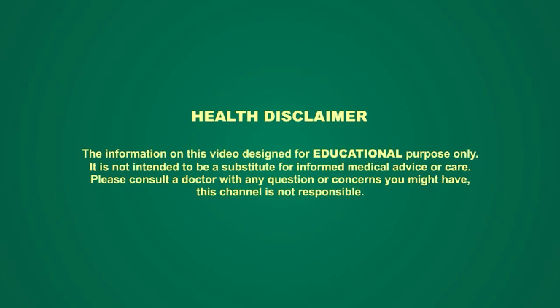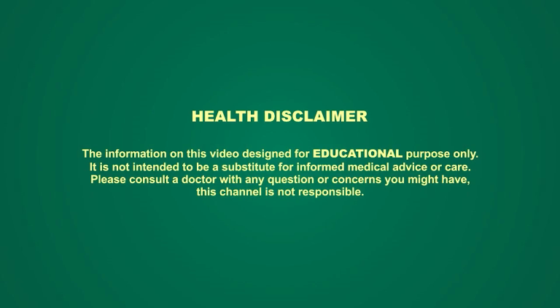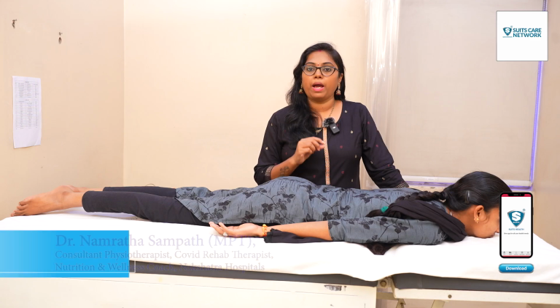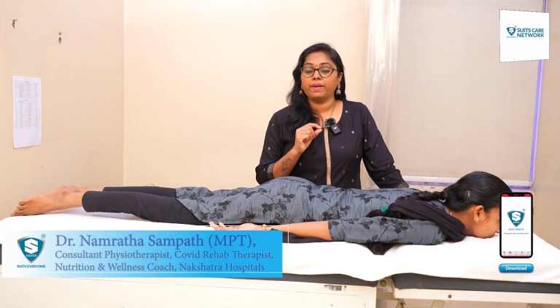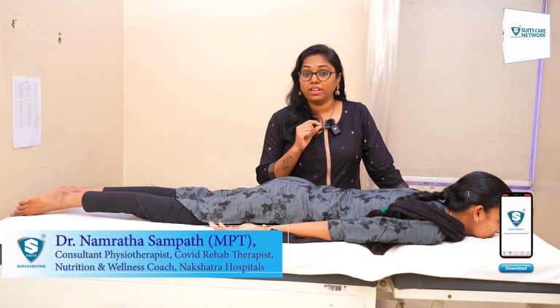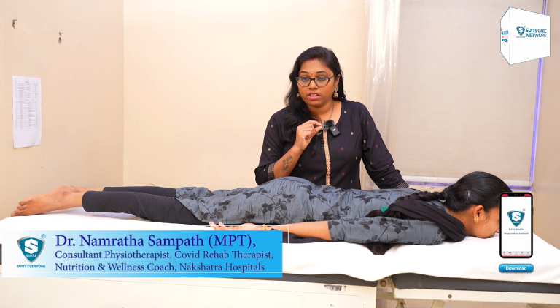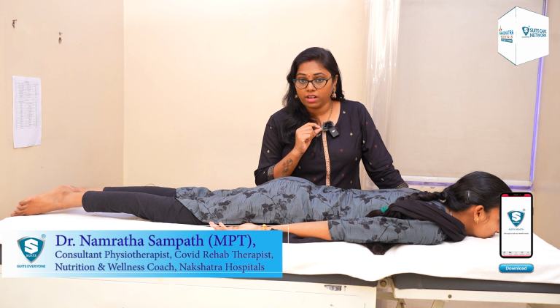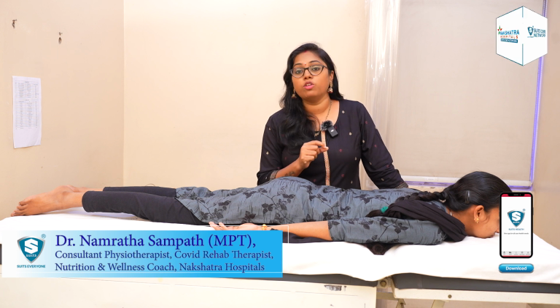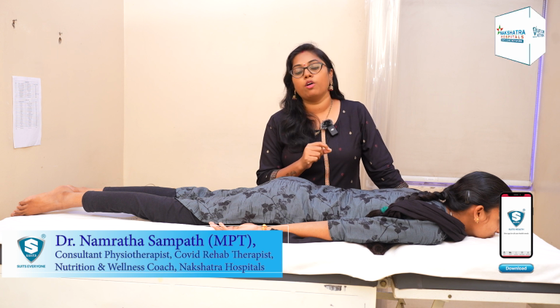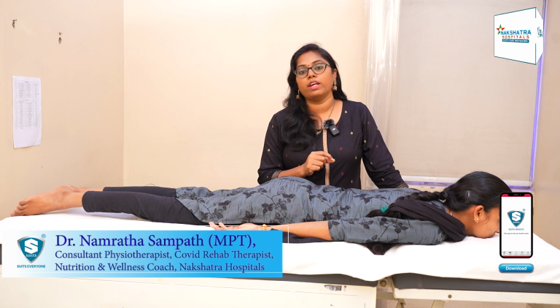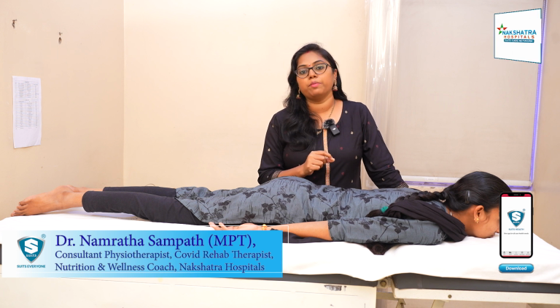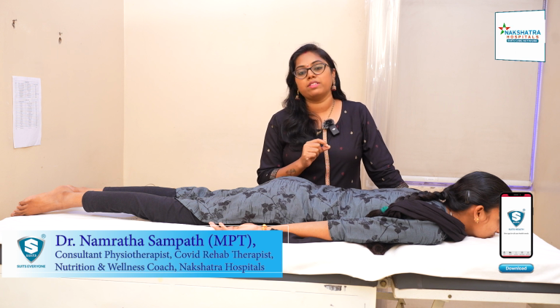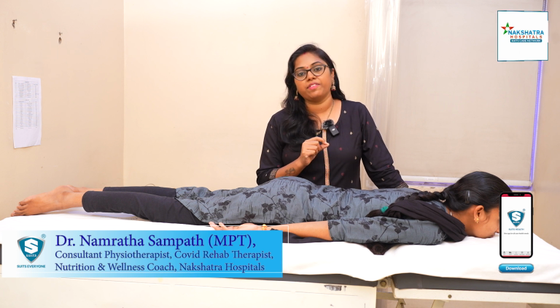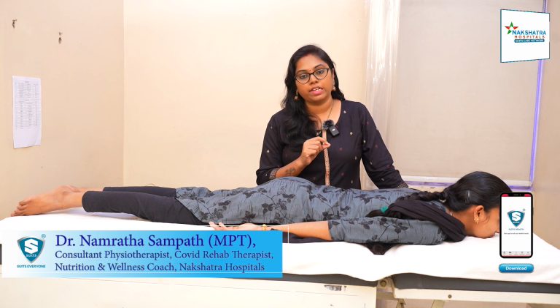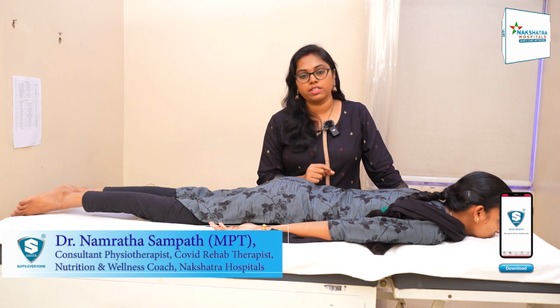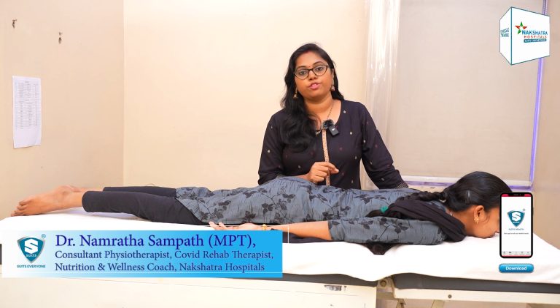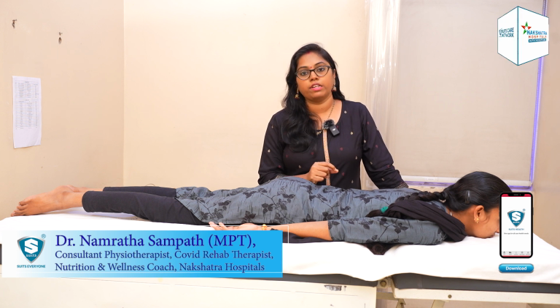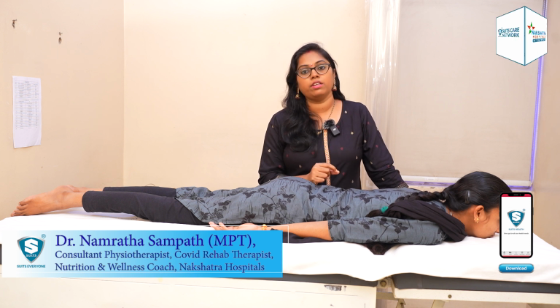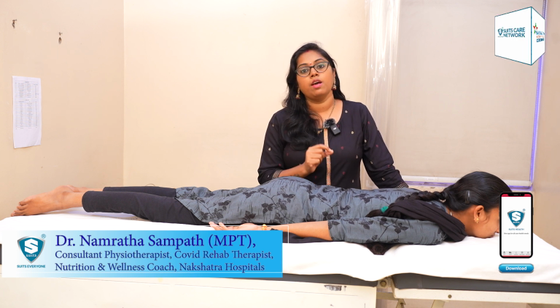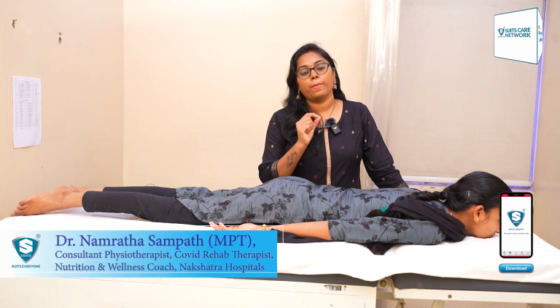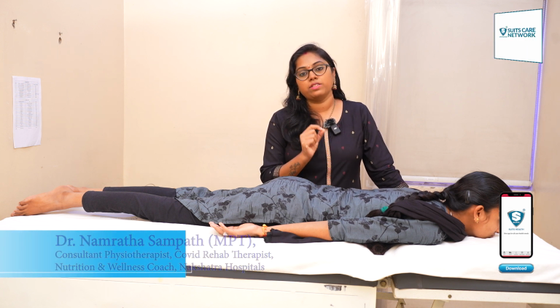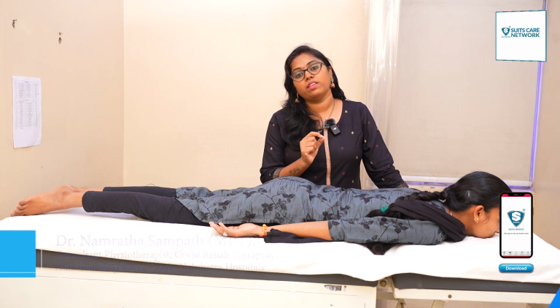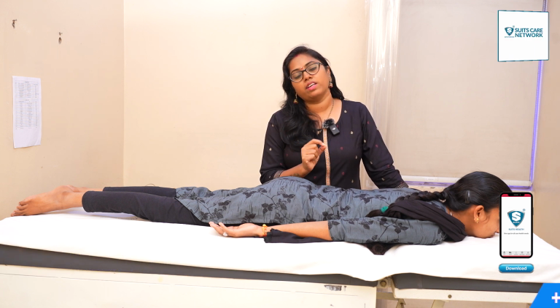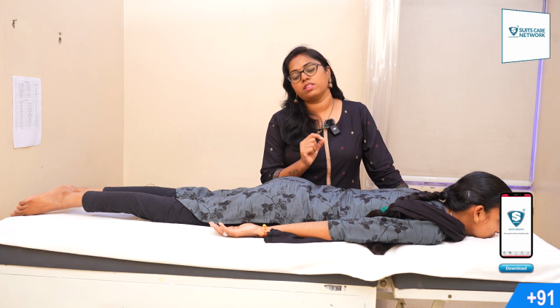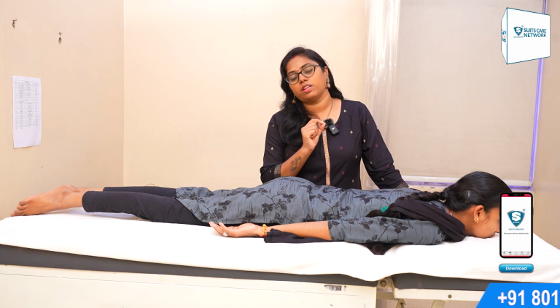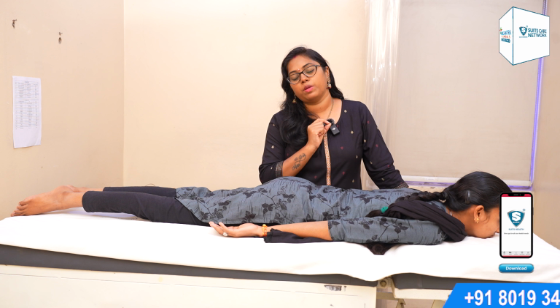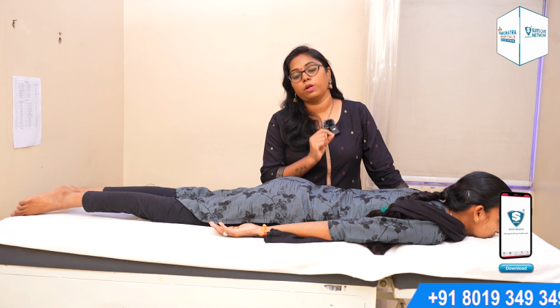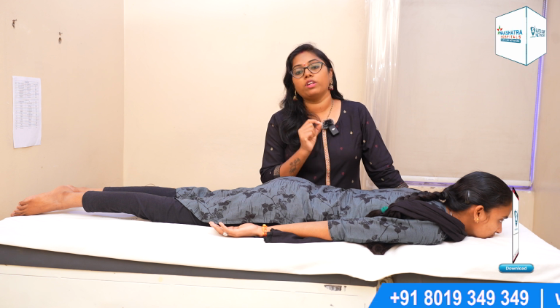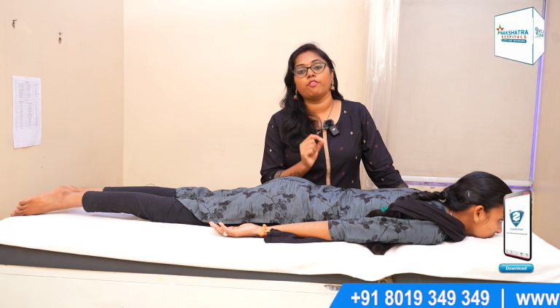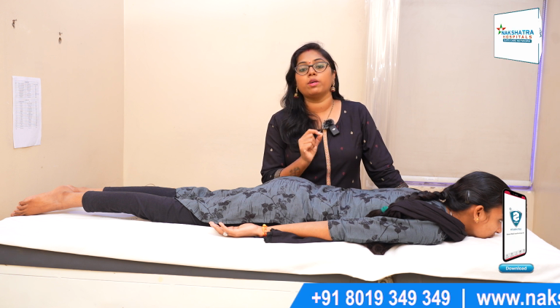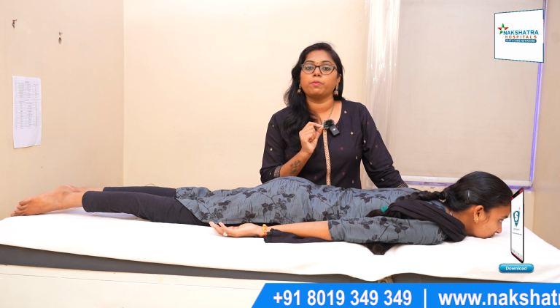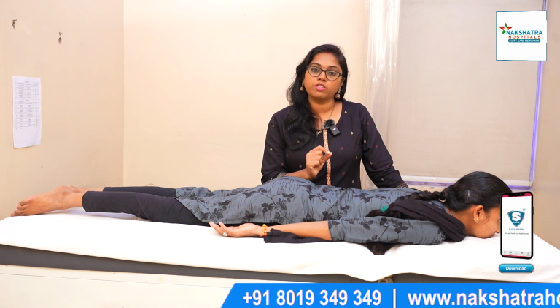If you have regular back pain, you will need a back strengthening exercise. If you need a back strengthening exercise, you will need a comfortable position.